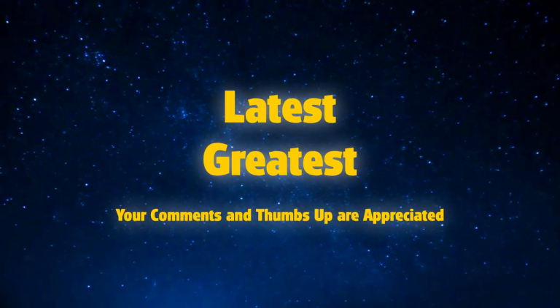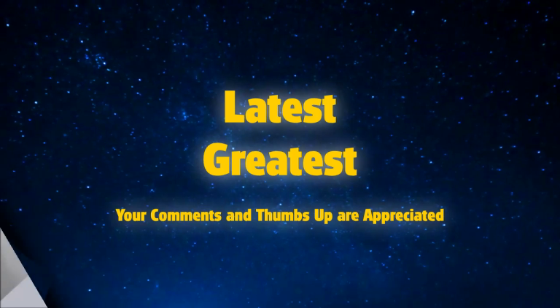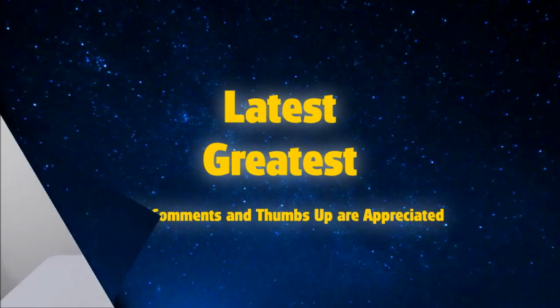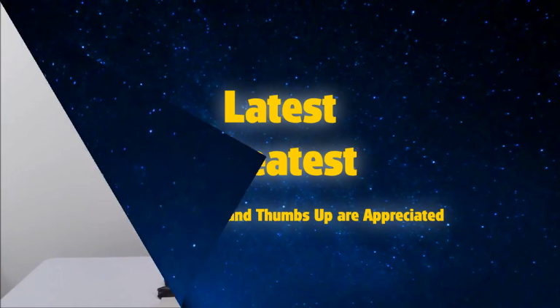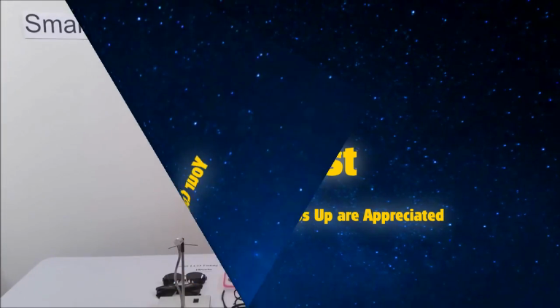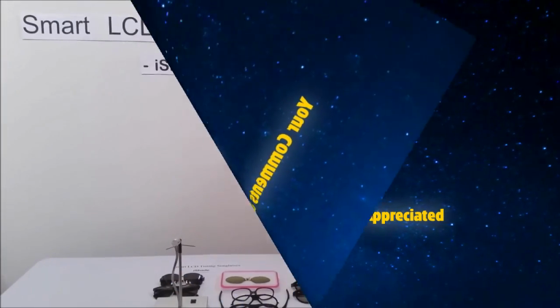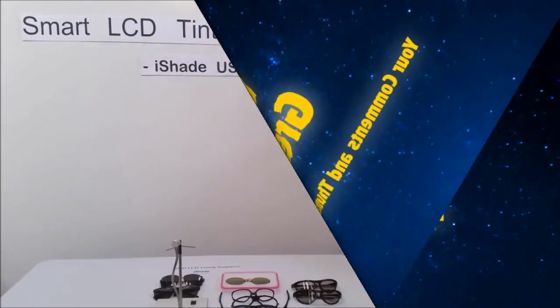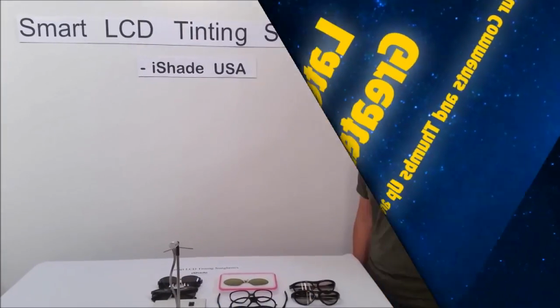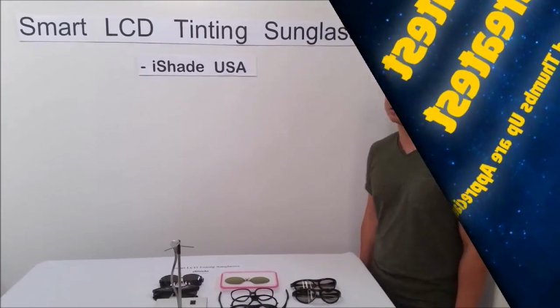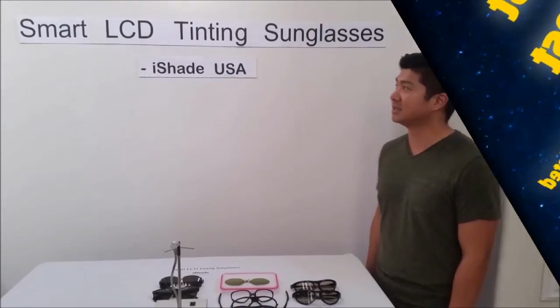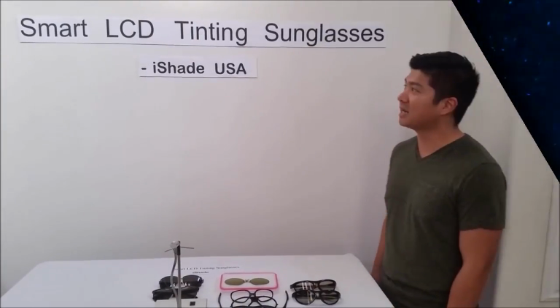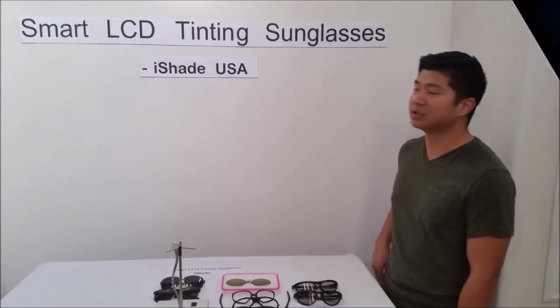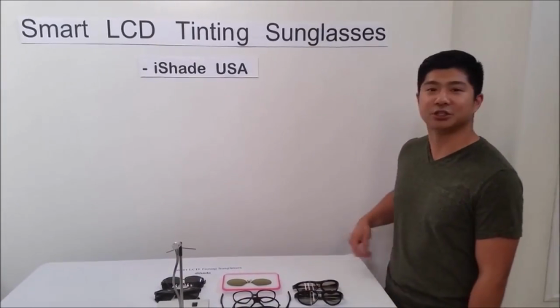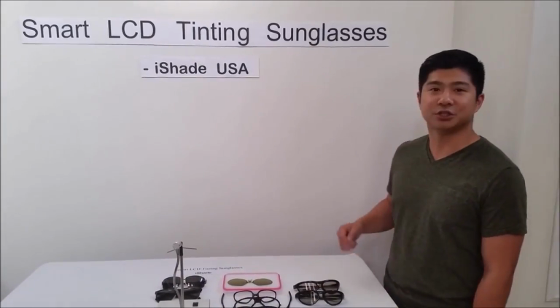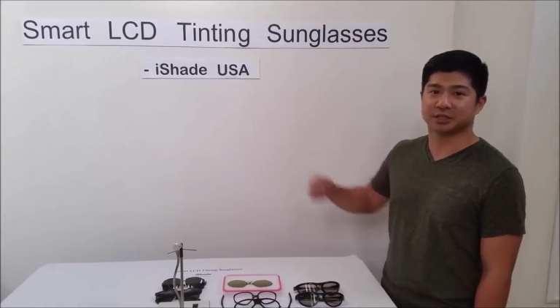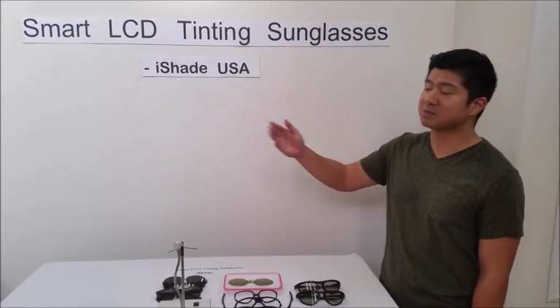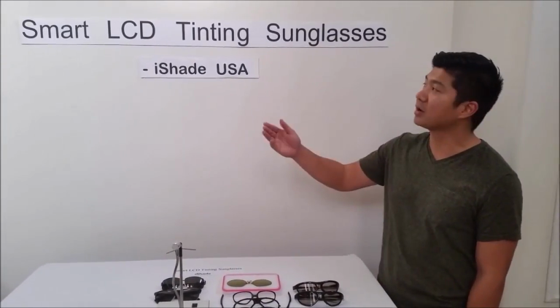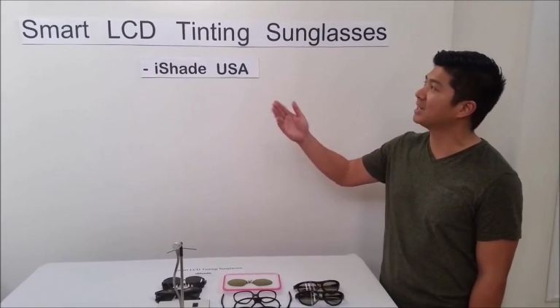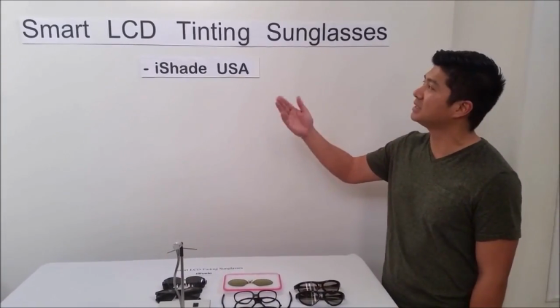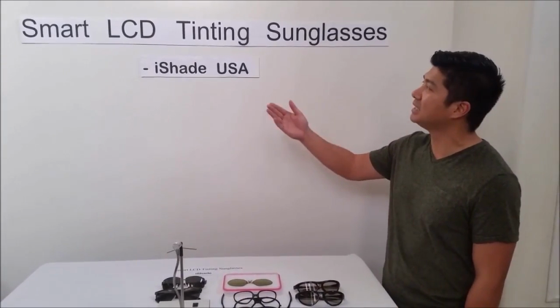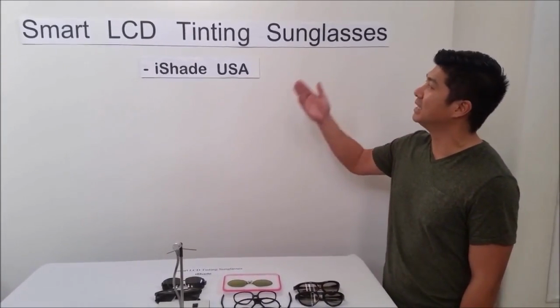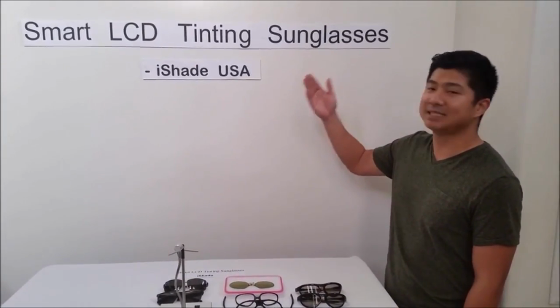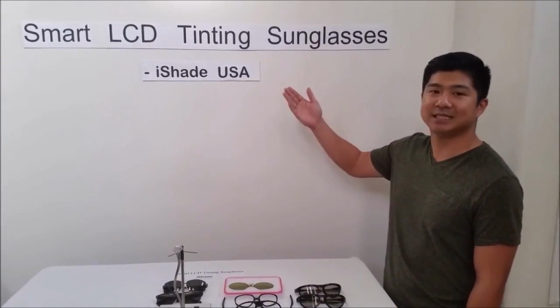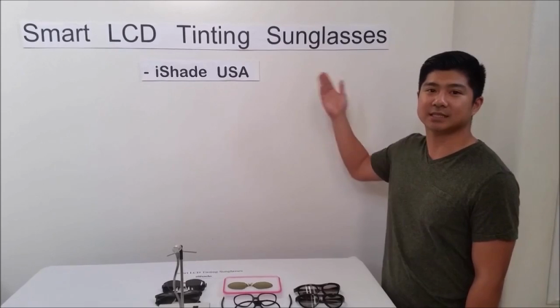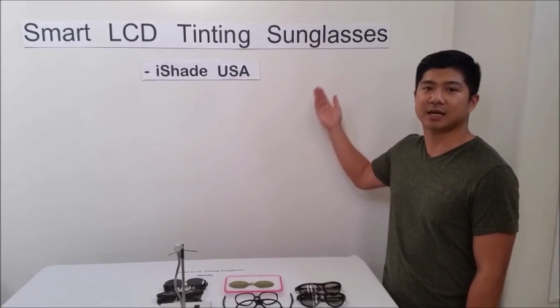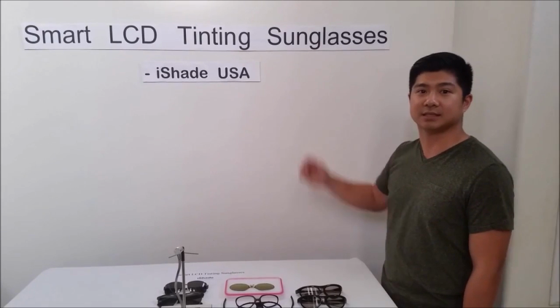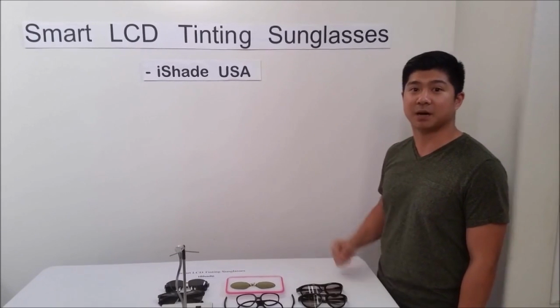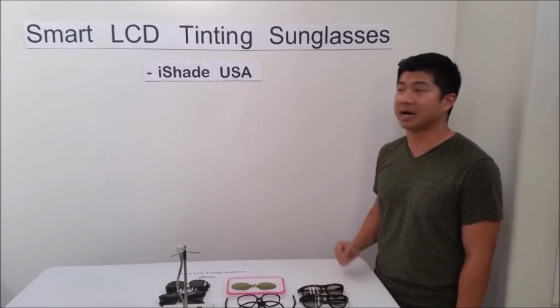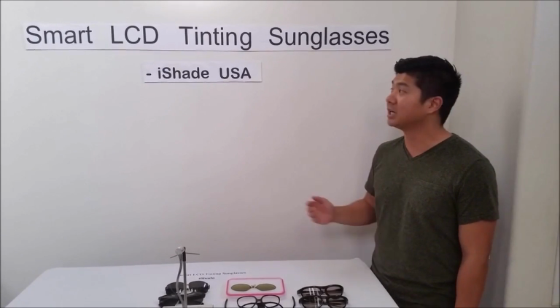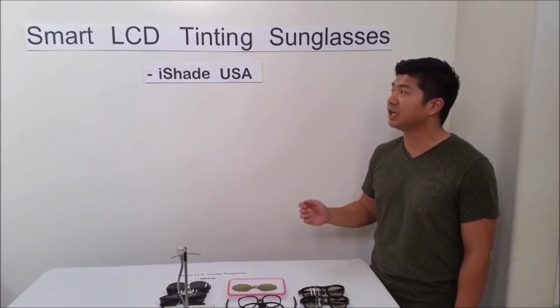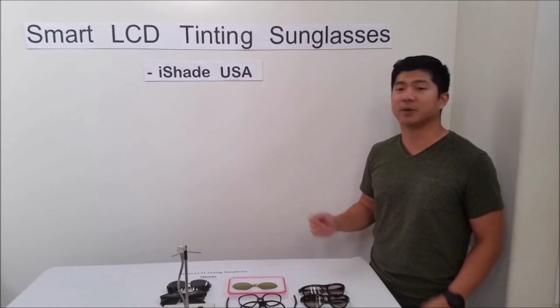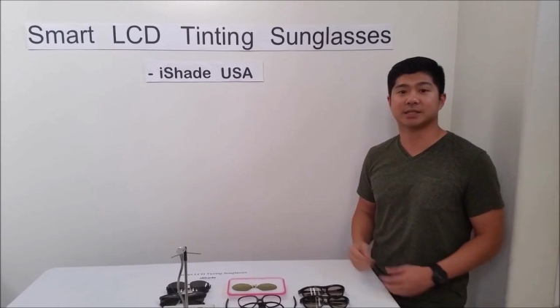Hi everyone, my name is Moses. Today I want to introduce the Smart LCD Tinting Sunglasses by iShade USA.